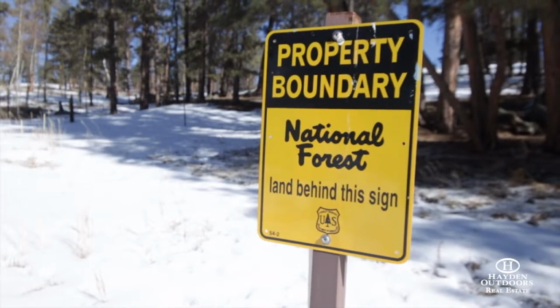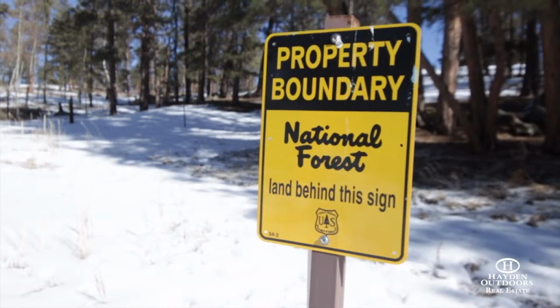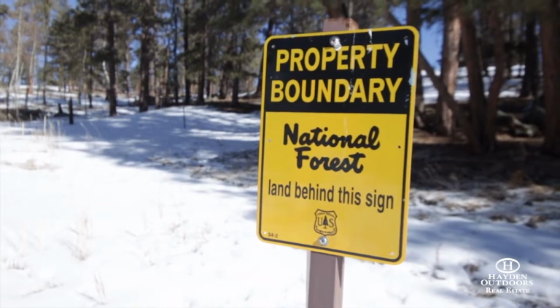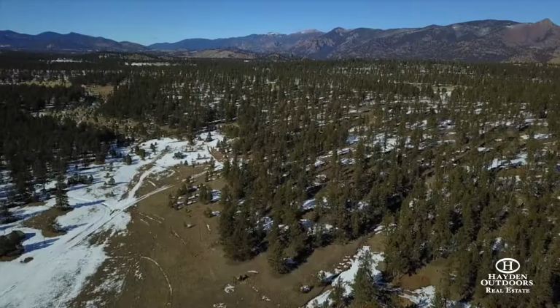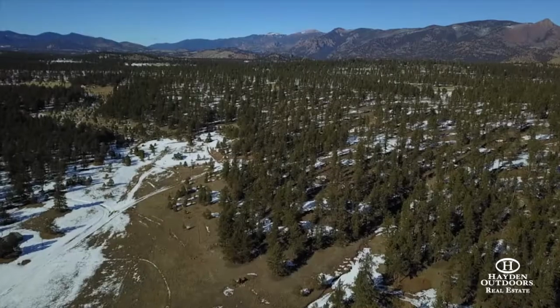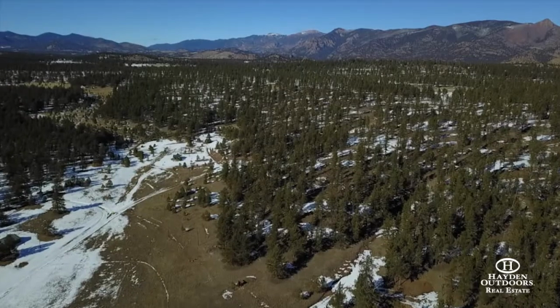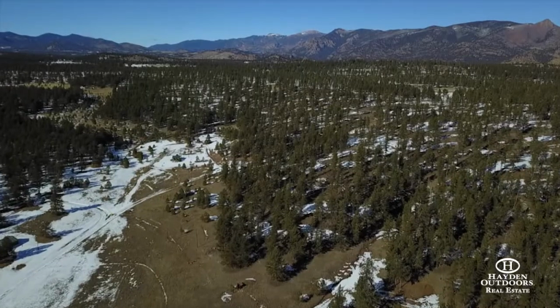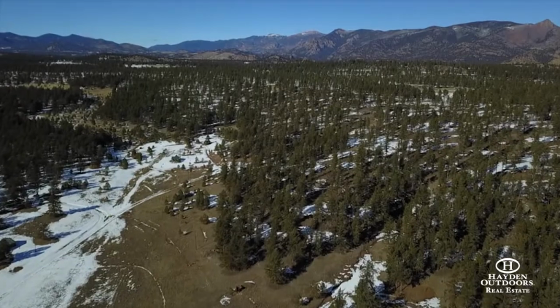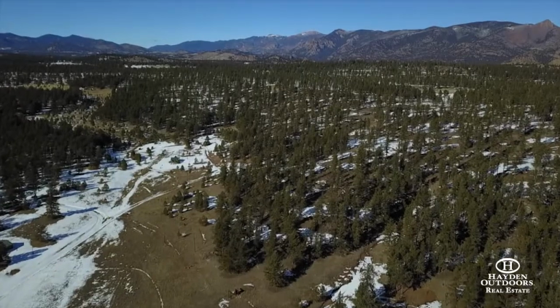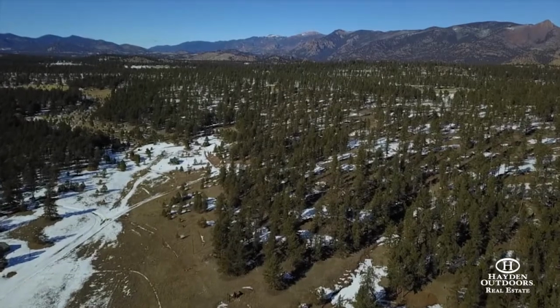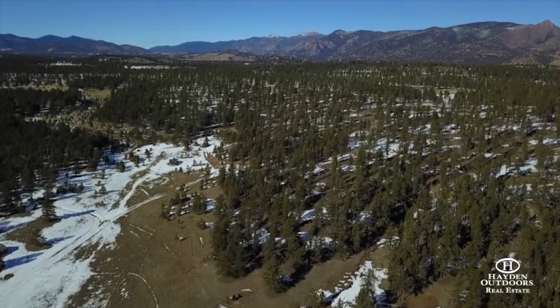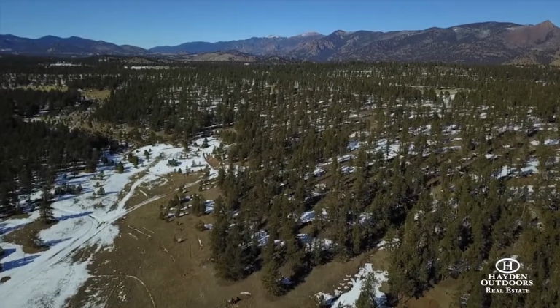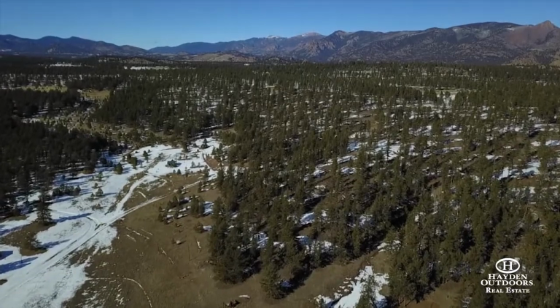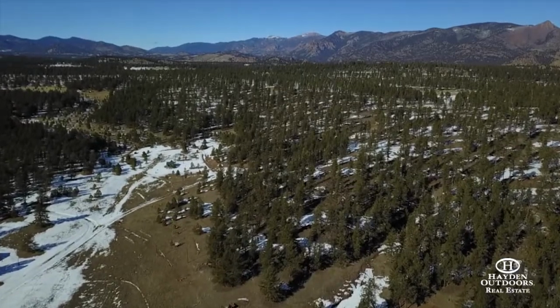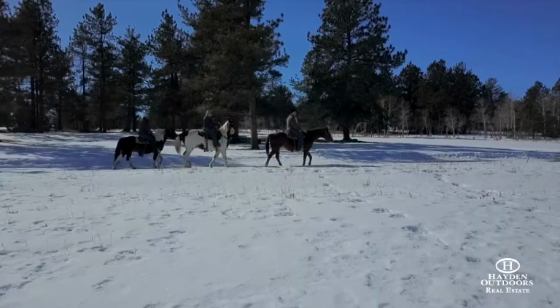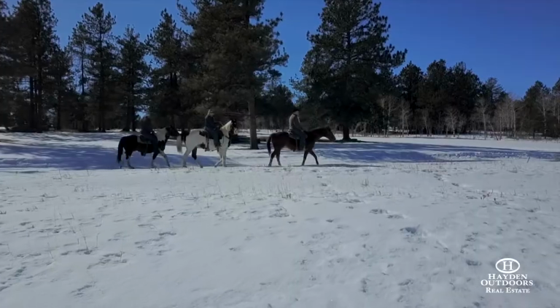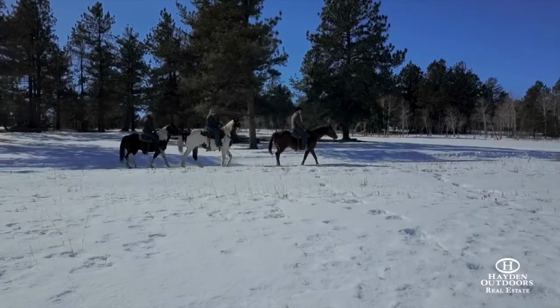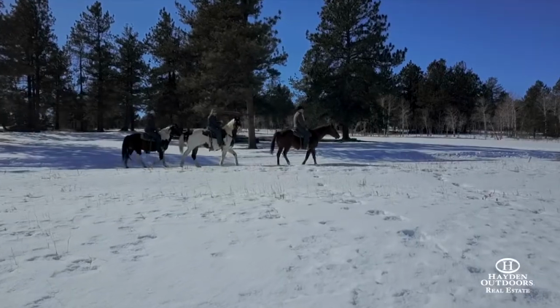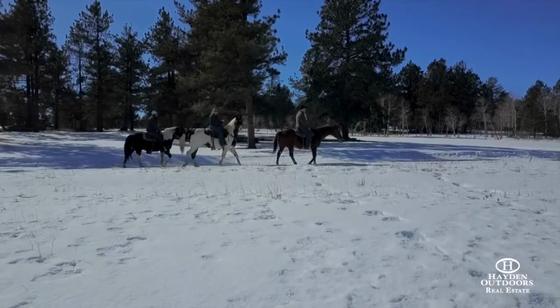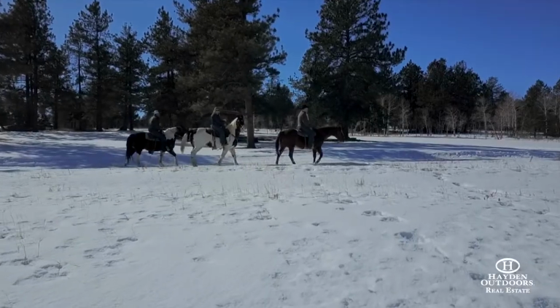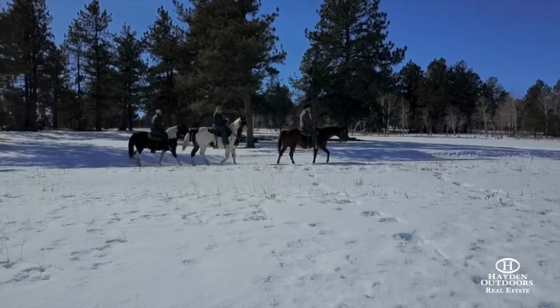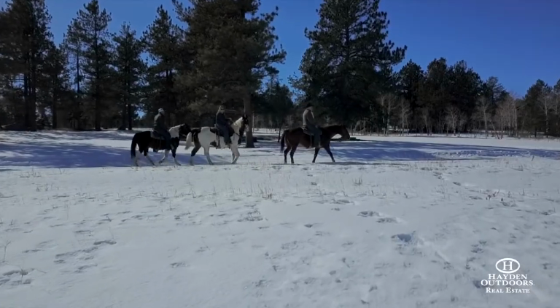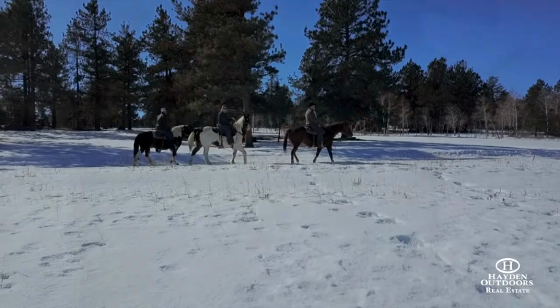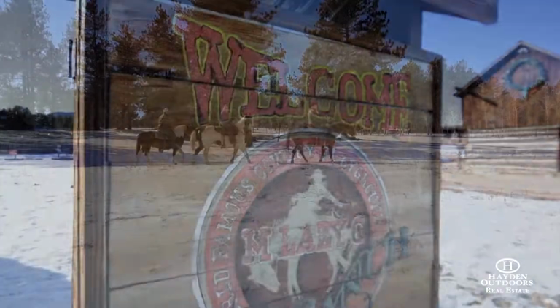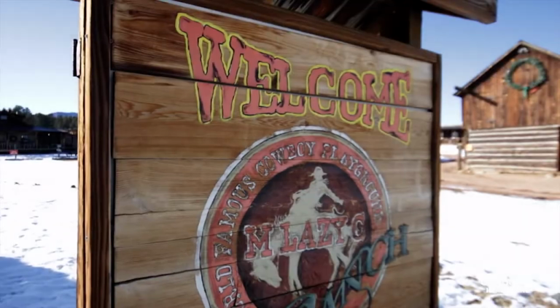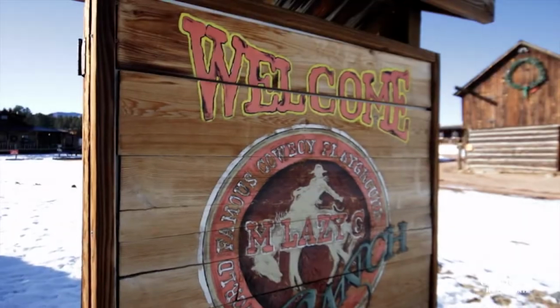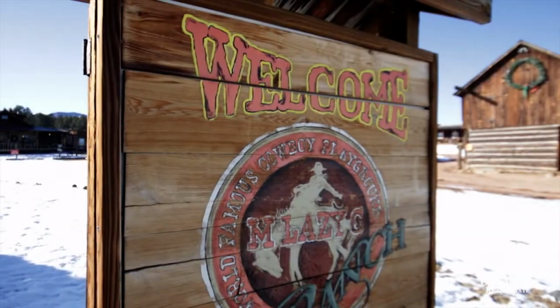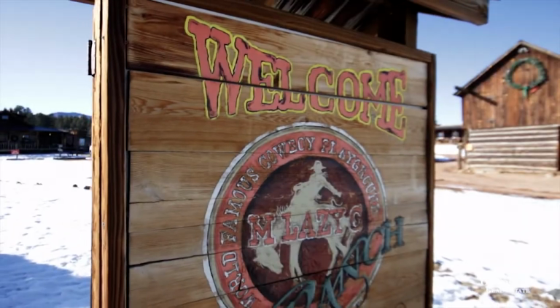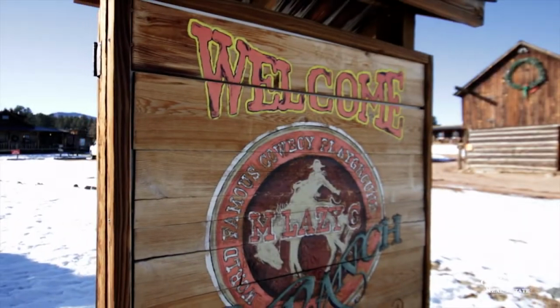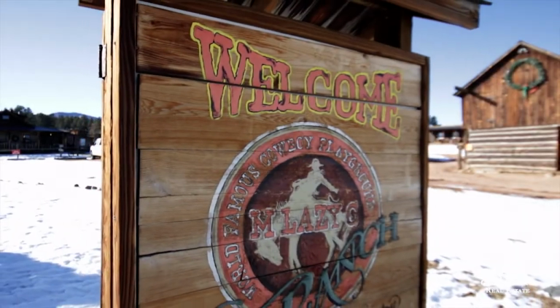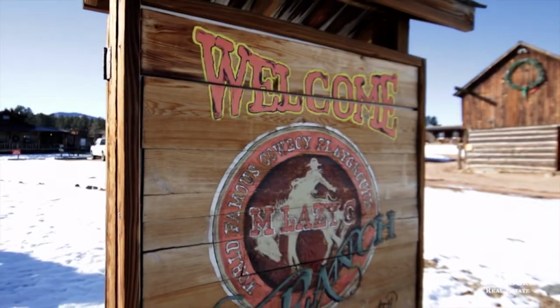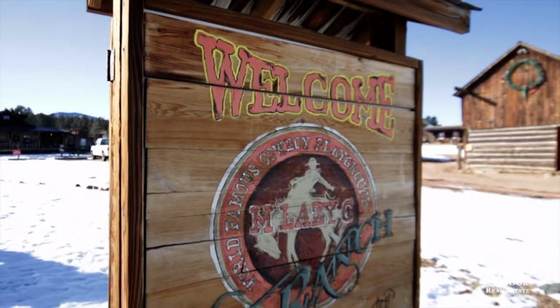Four gates provide direct access from the ranch to horse and hiking trails that extend for miles into the Pike National Forest.